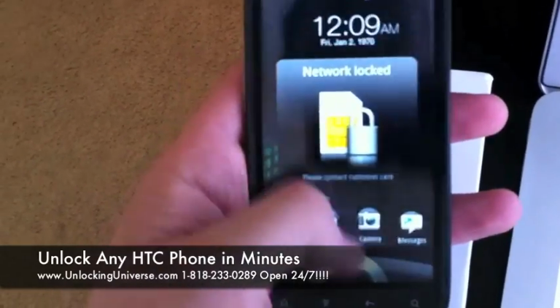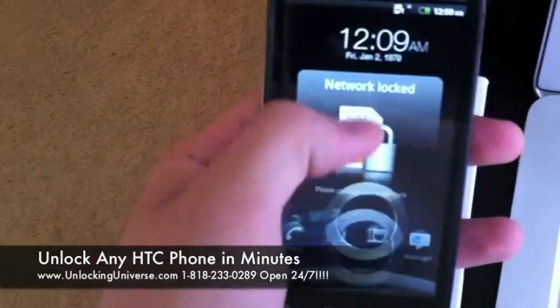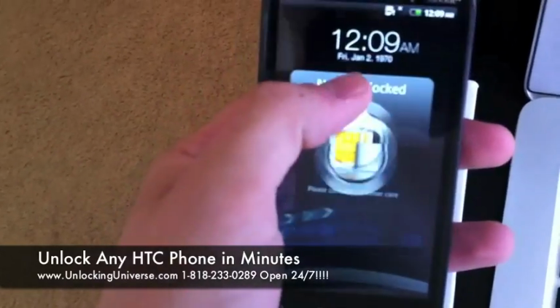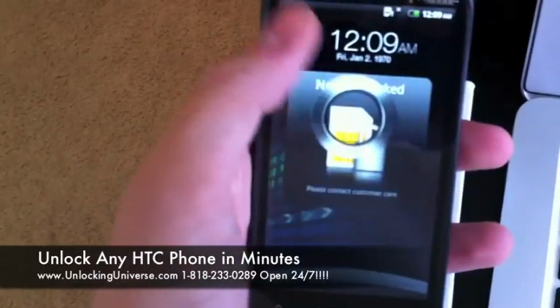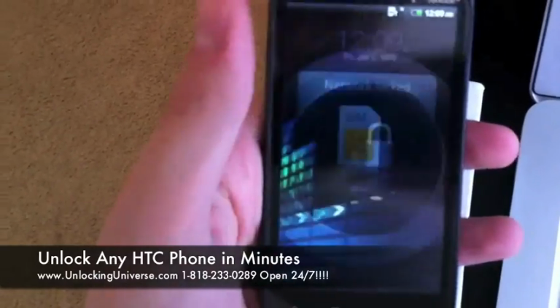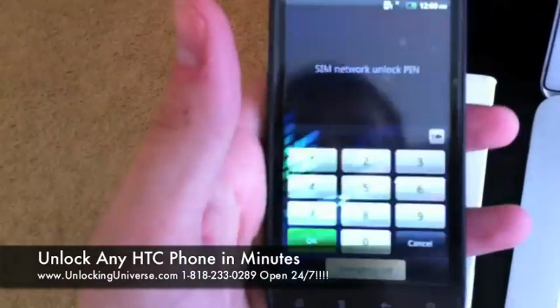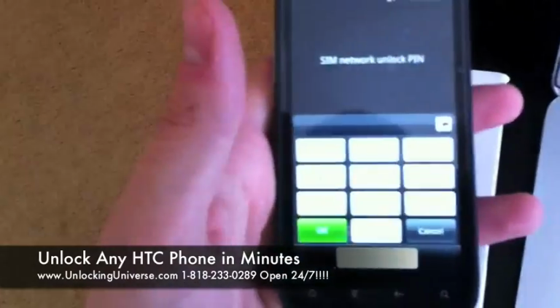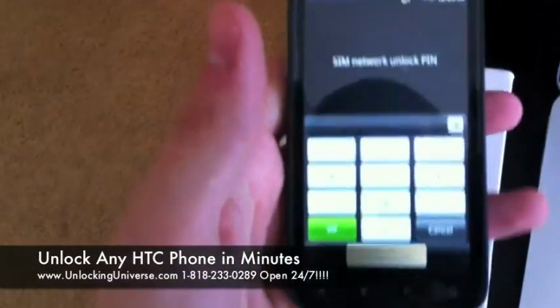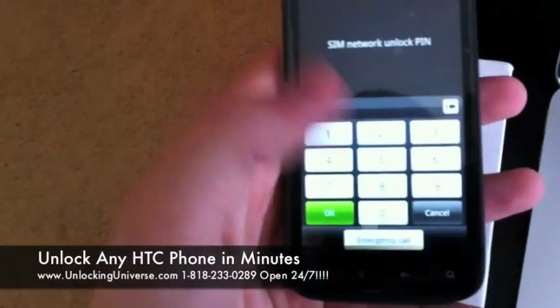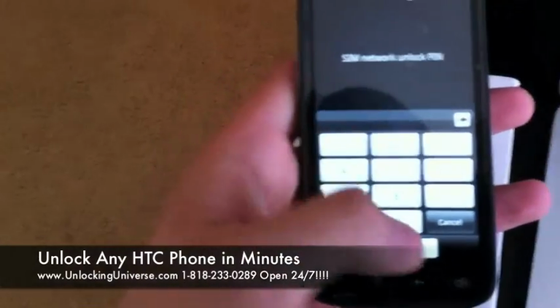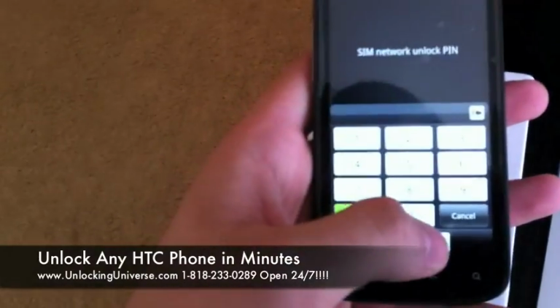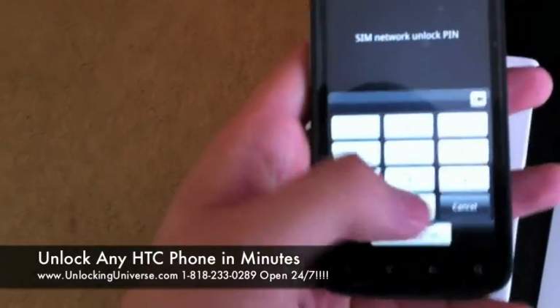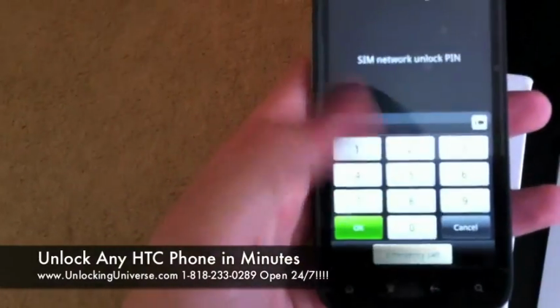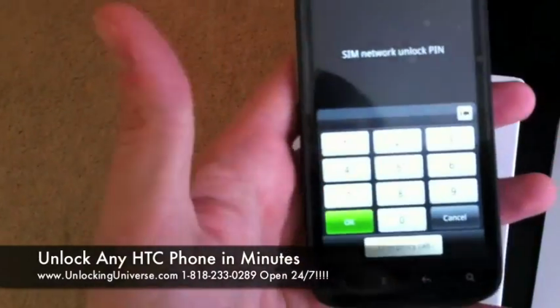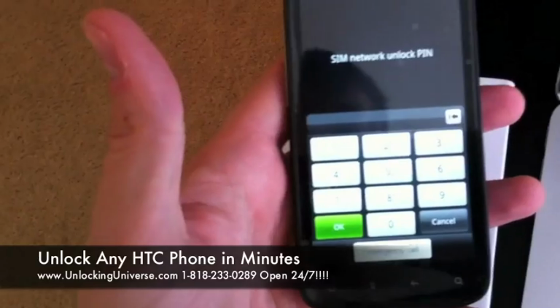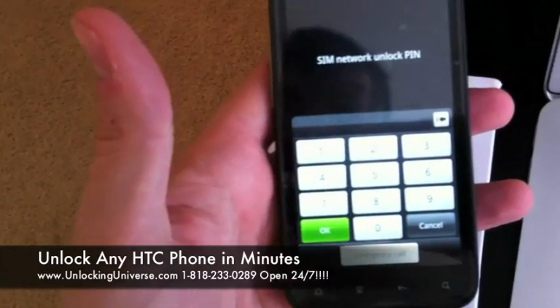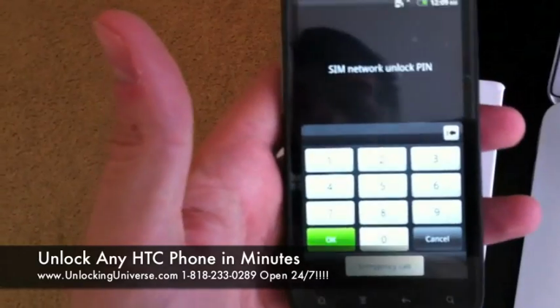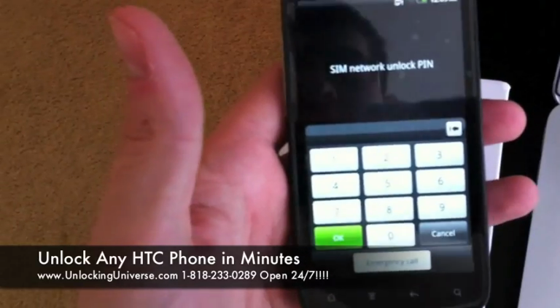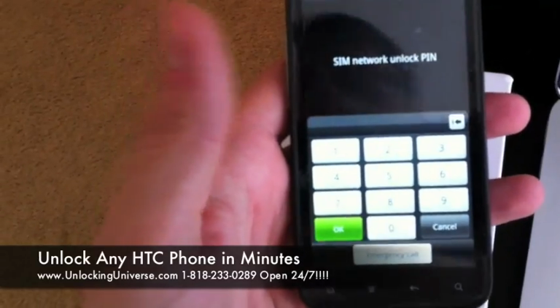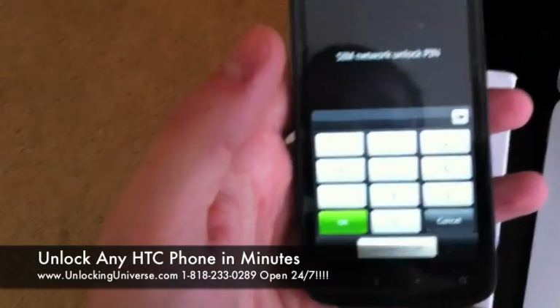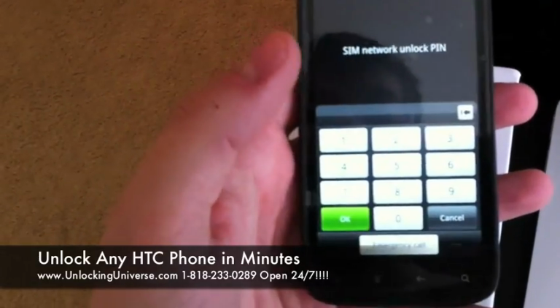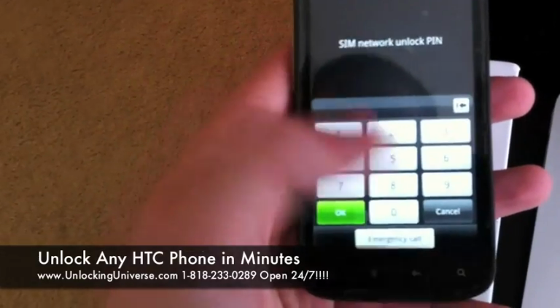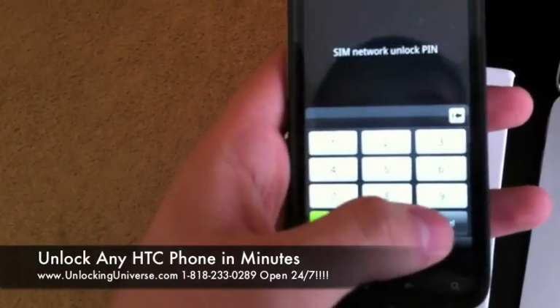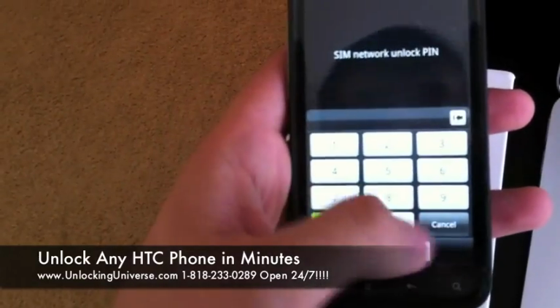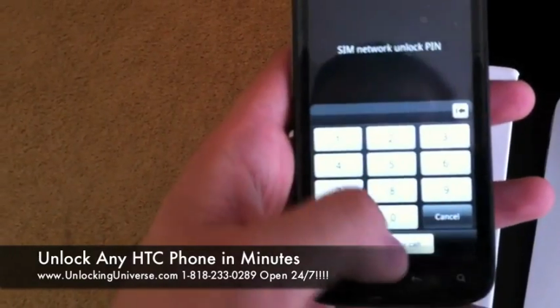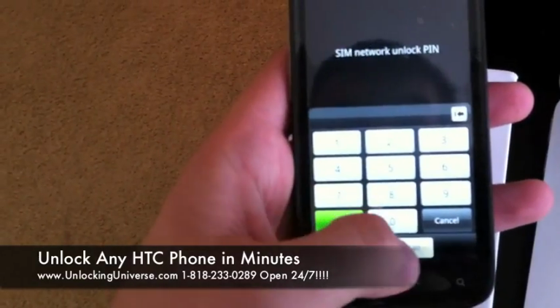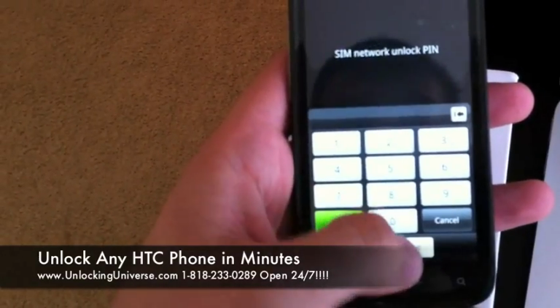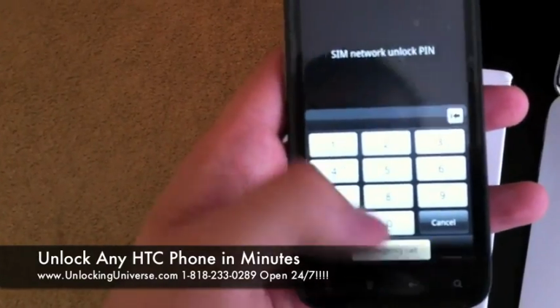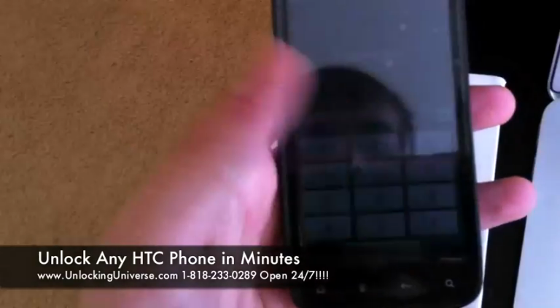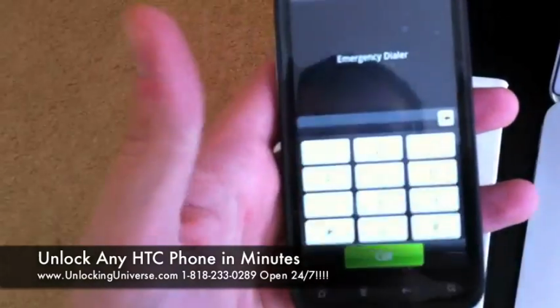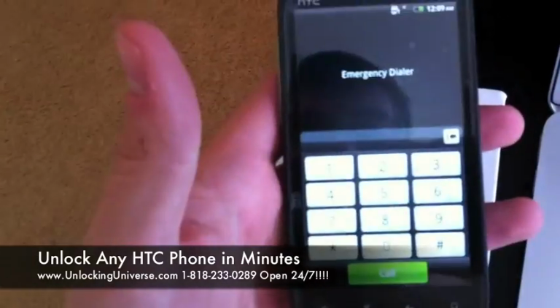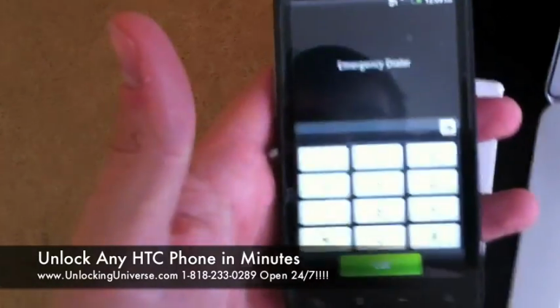The very first thing you're going to do is power up the phone. You can do it with or without a SIM card. Either way, you're going to get into the dialer.